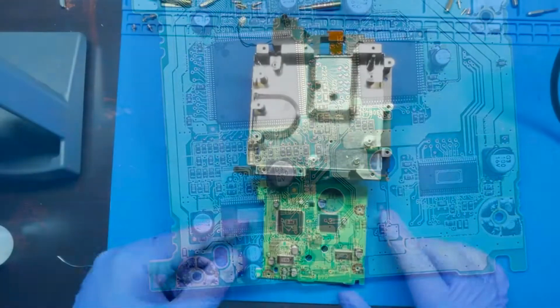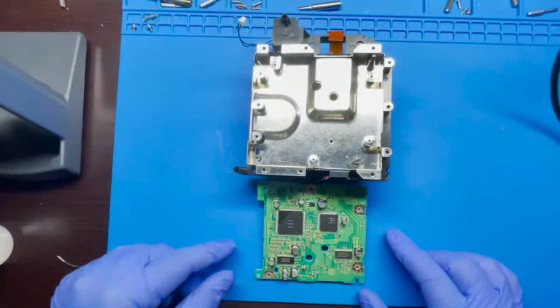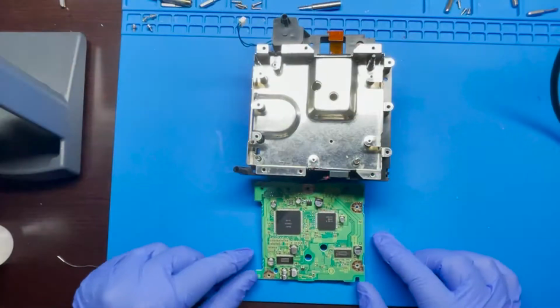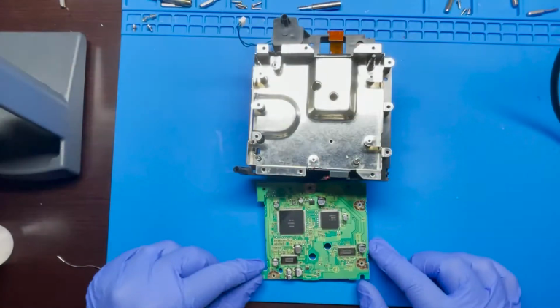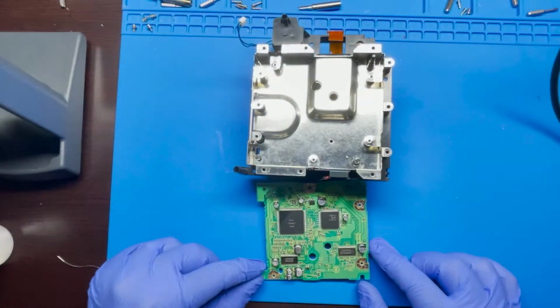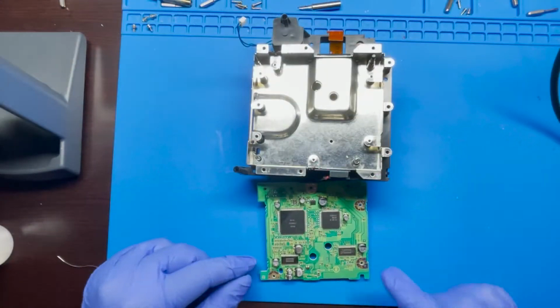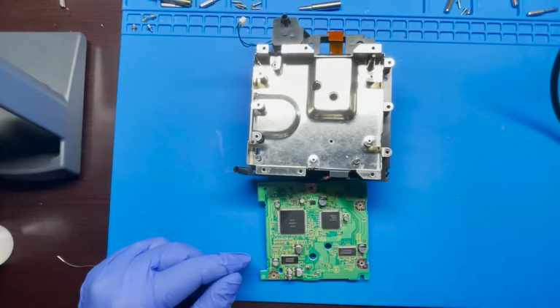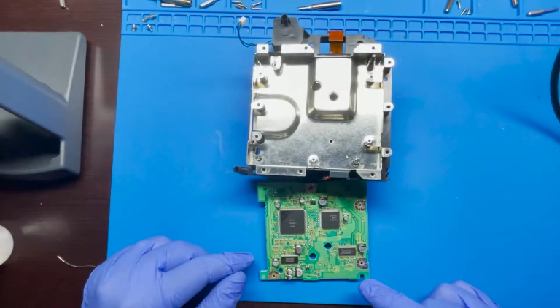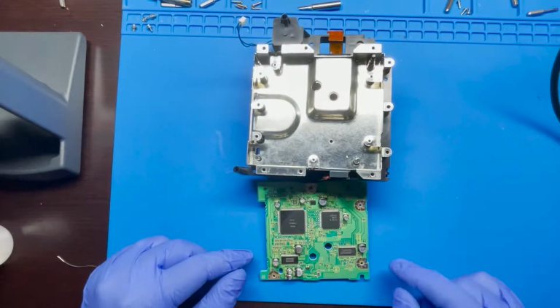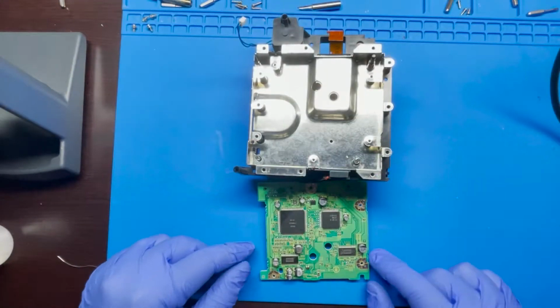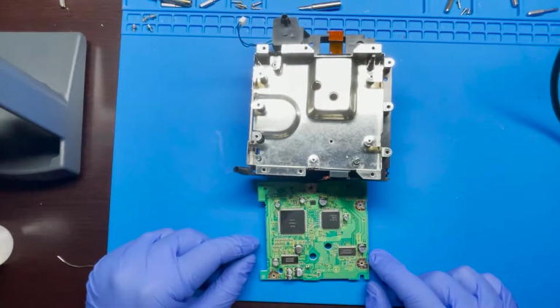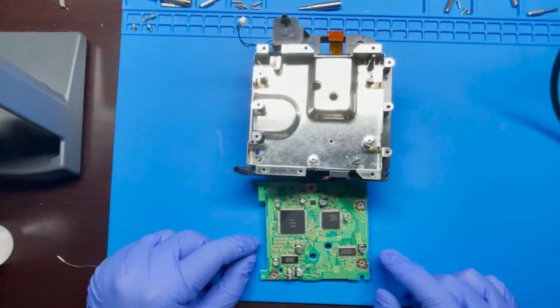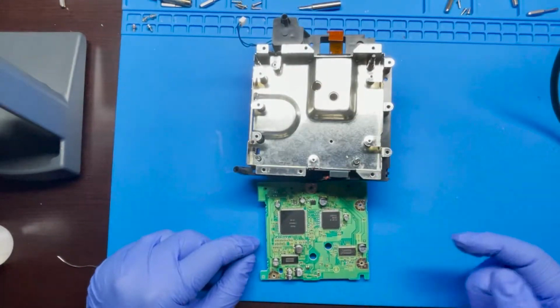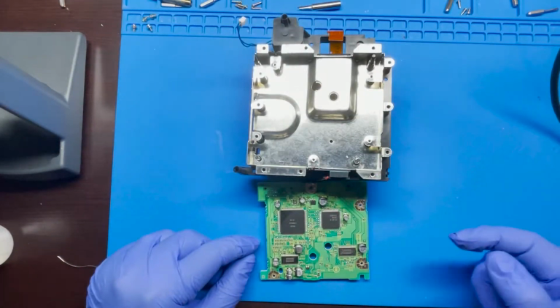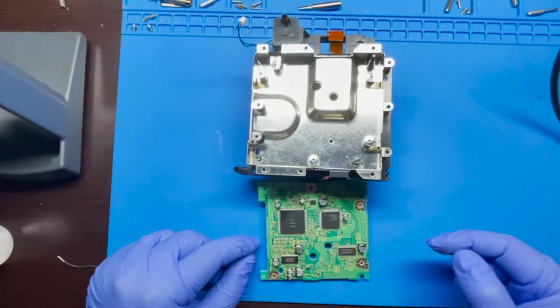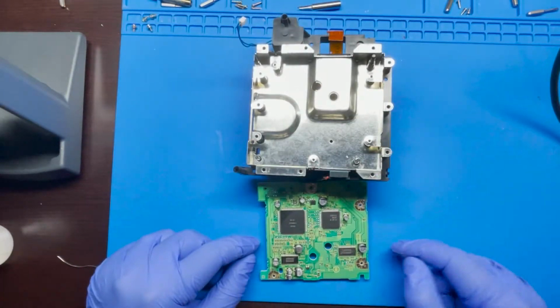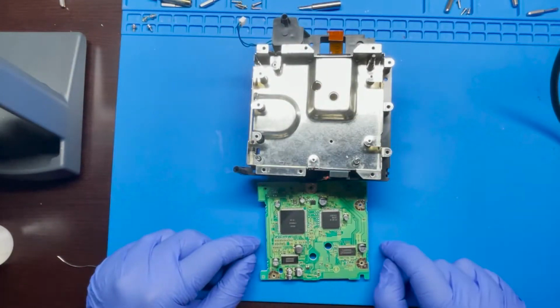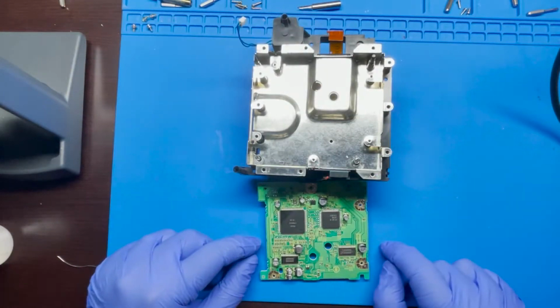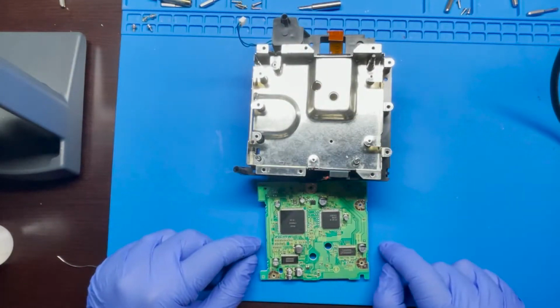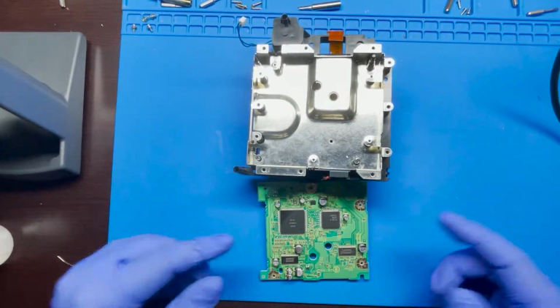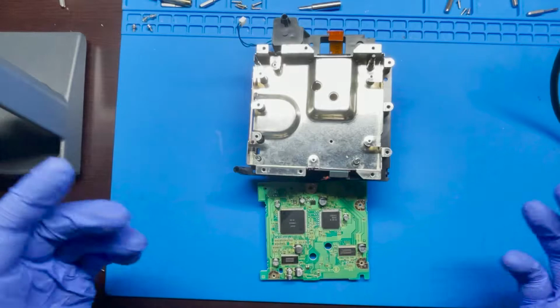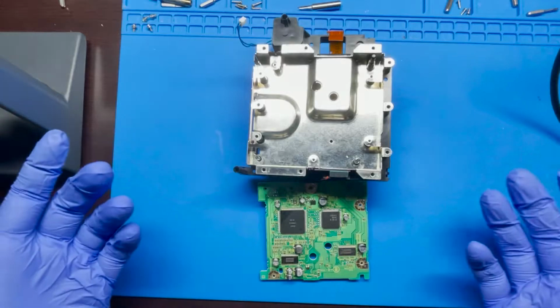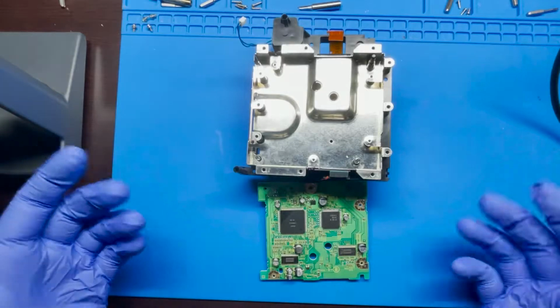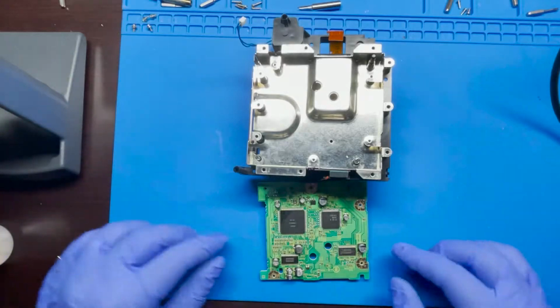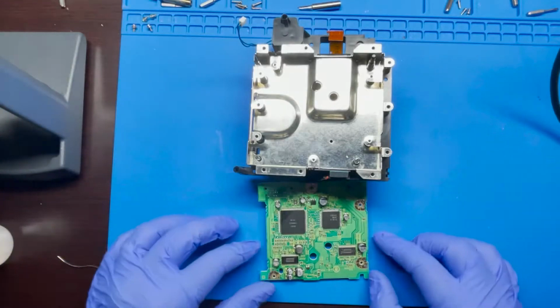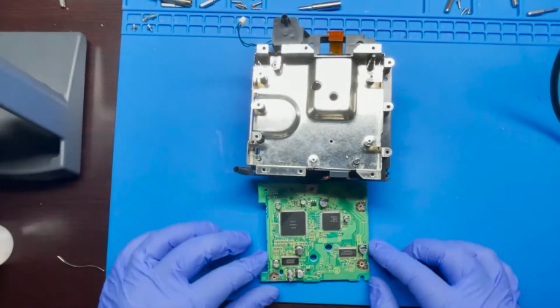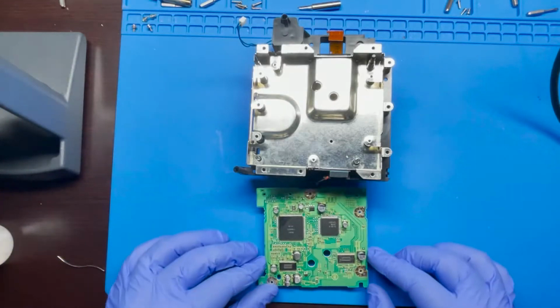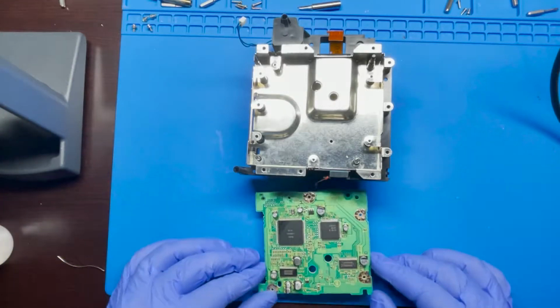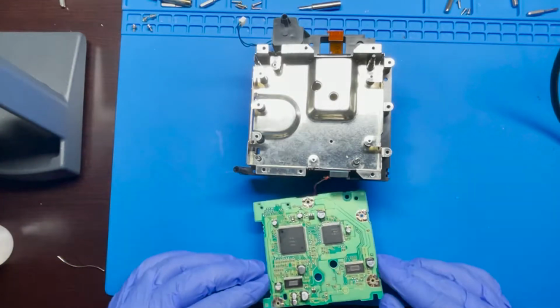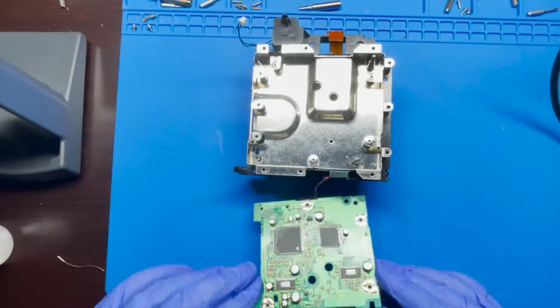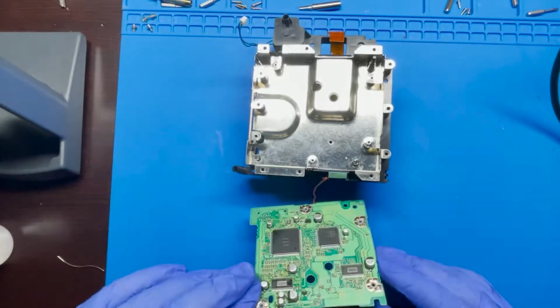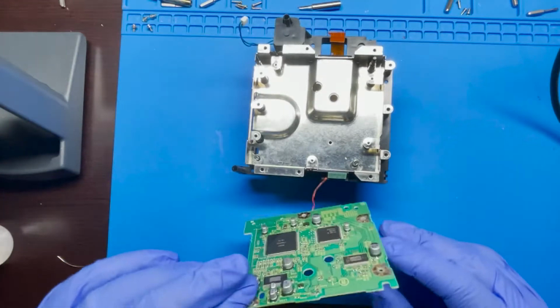We were able to get everything done and everything looks good. Let's go ahead and reassemble and test it out.